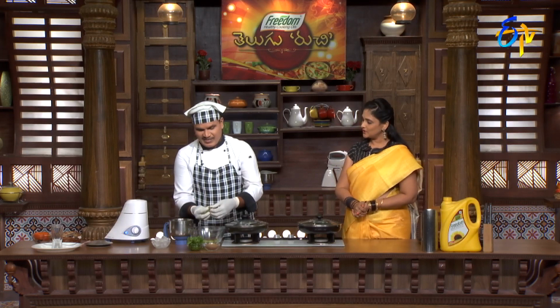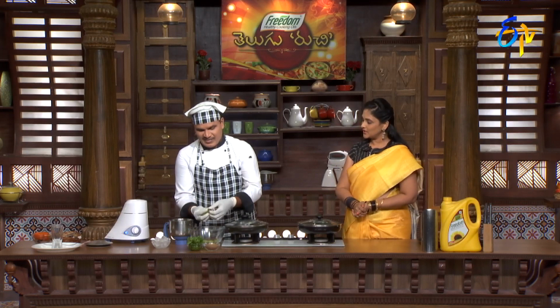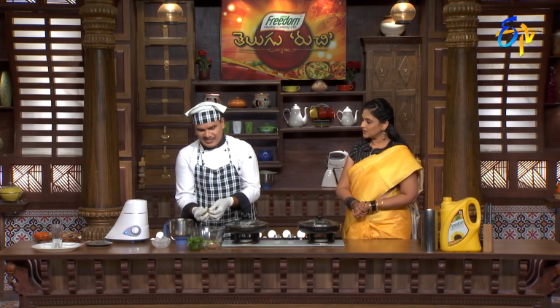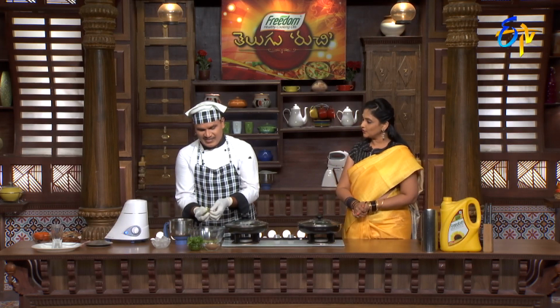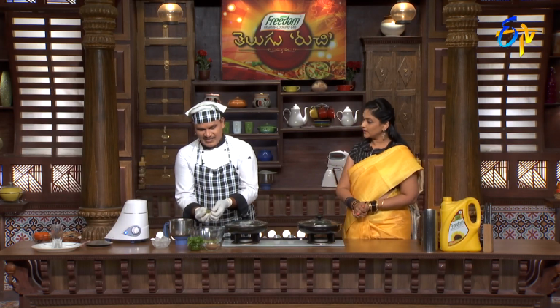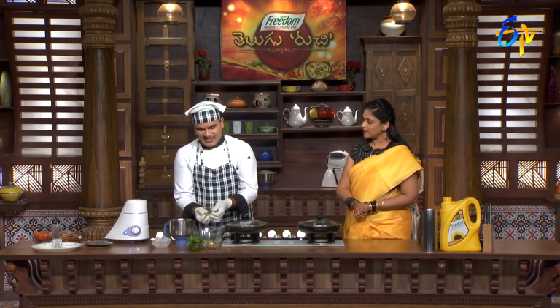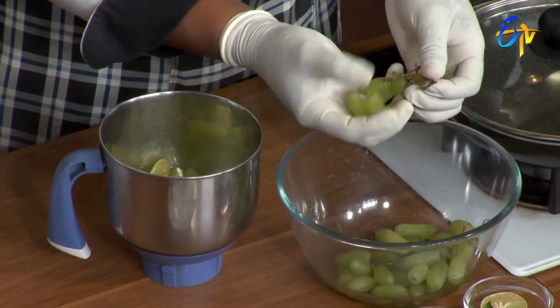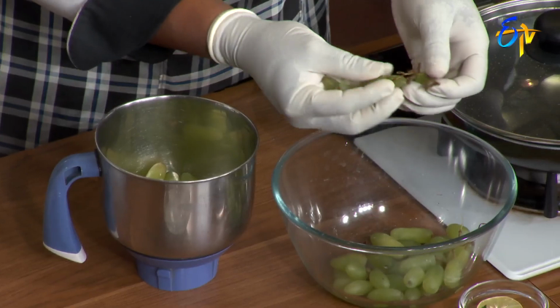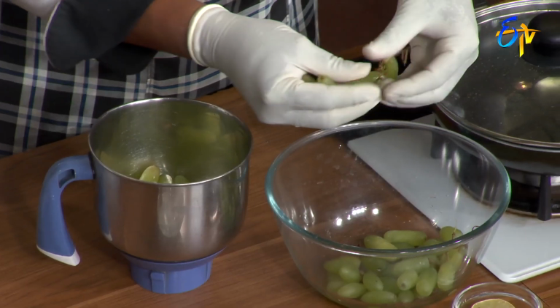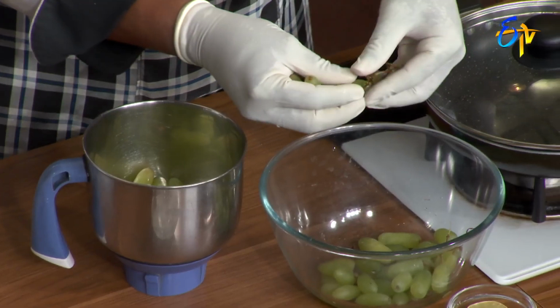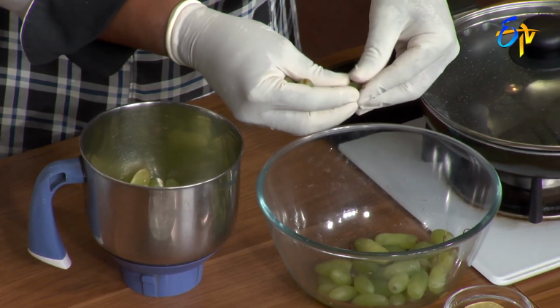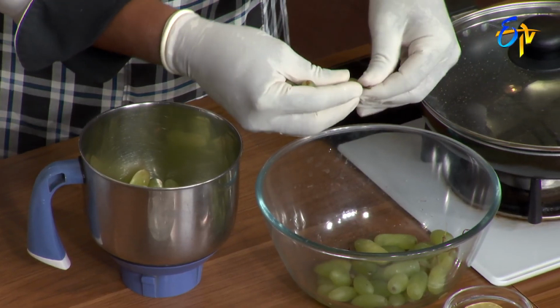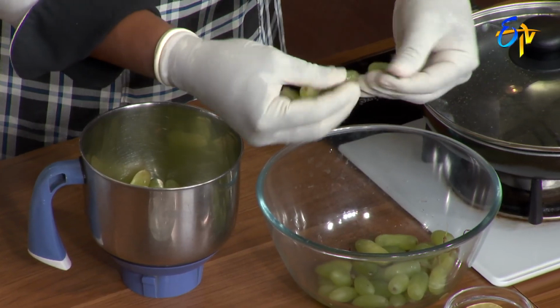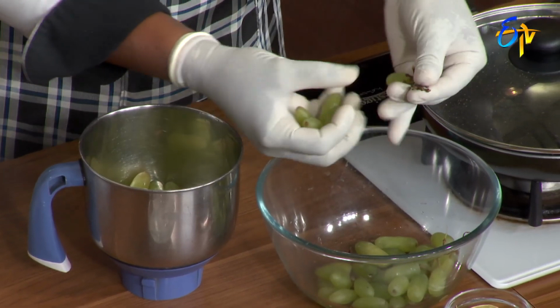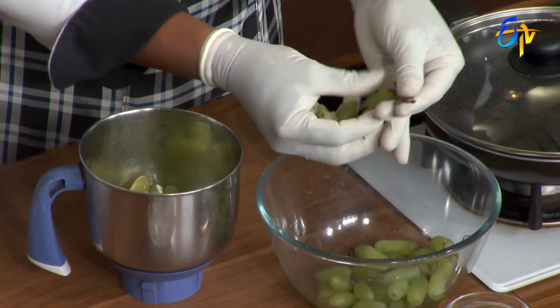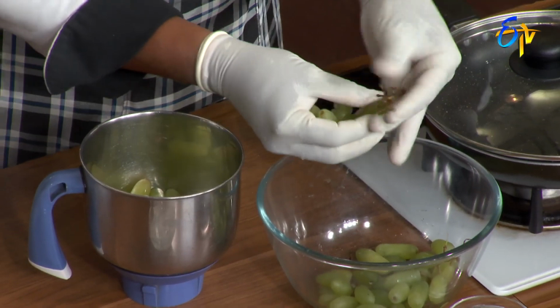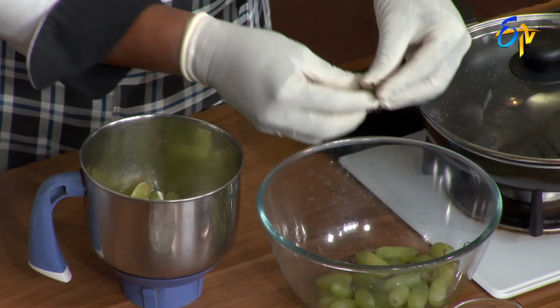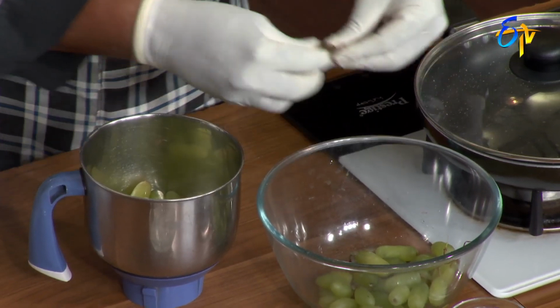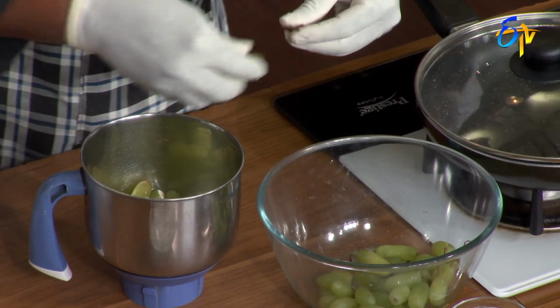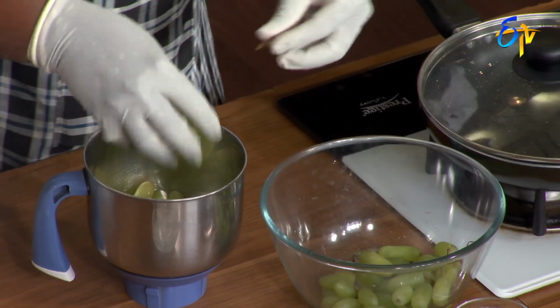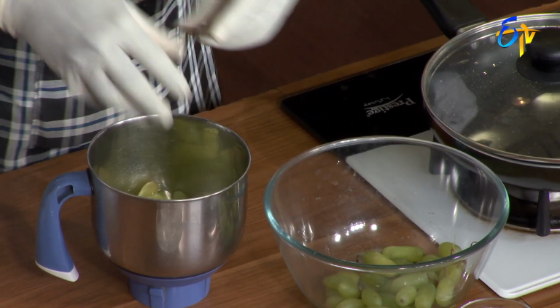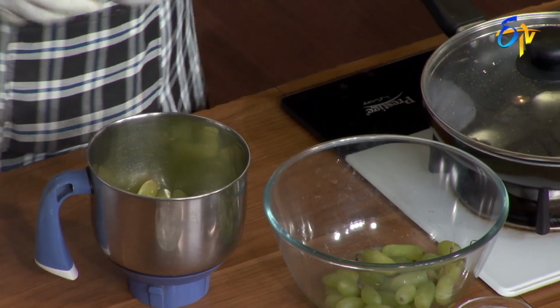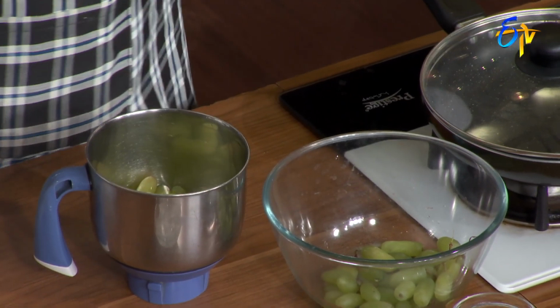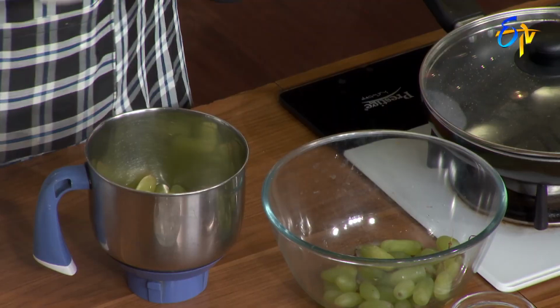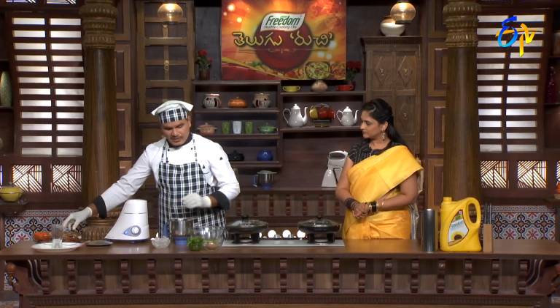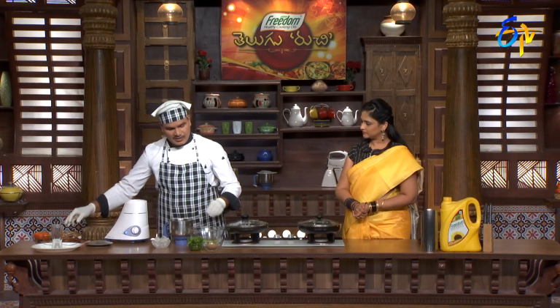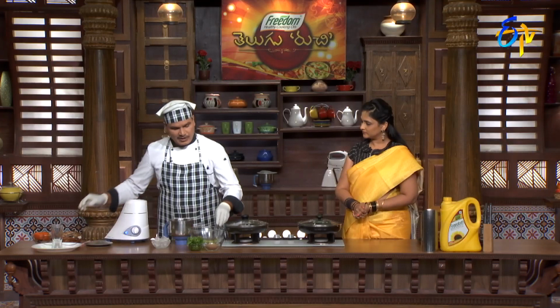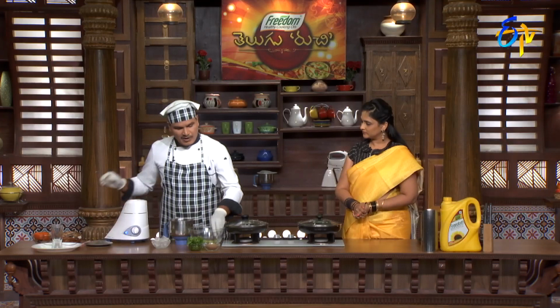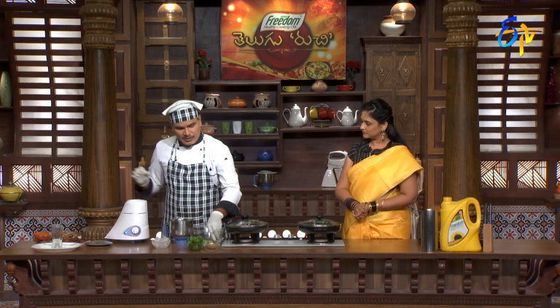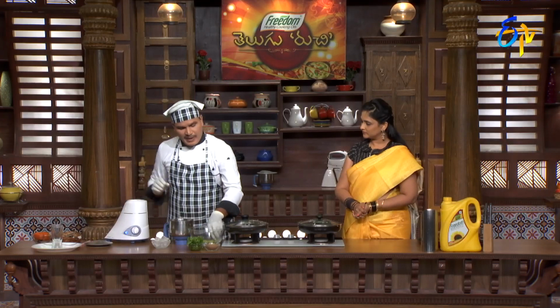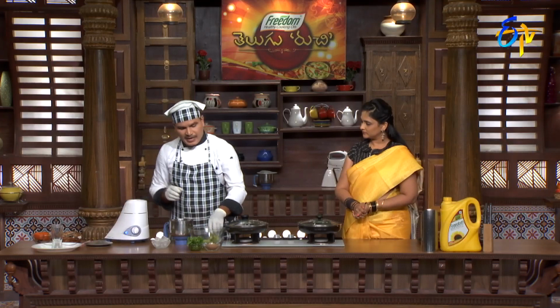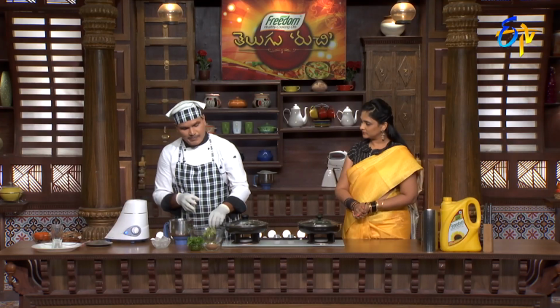We're doing a seasonal grape mojito. We're using white grapes and also black grapes for this recipe.